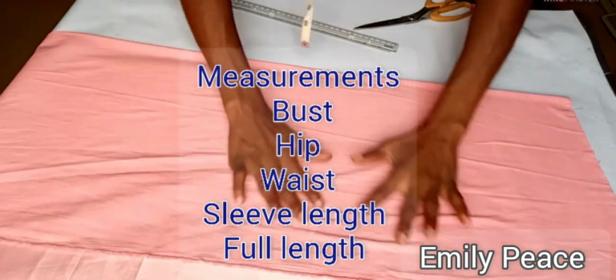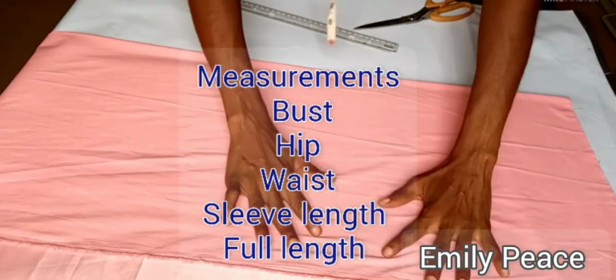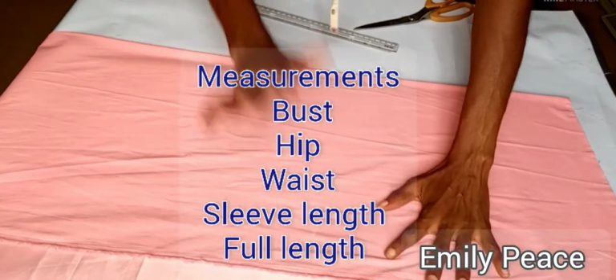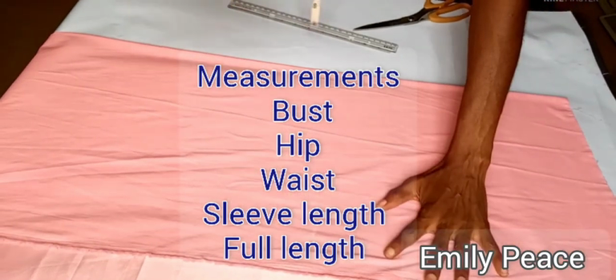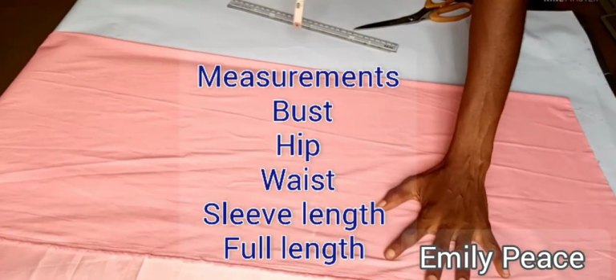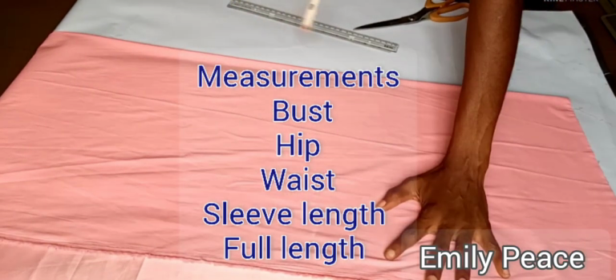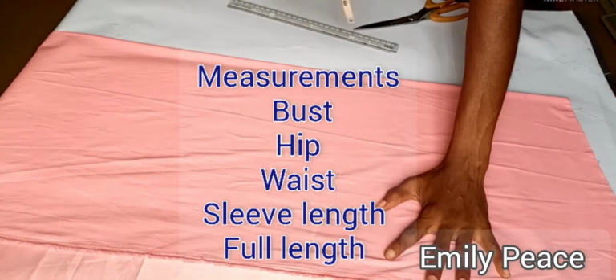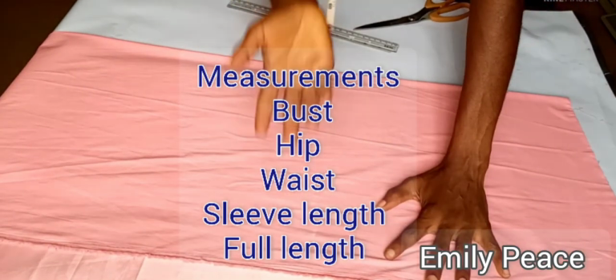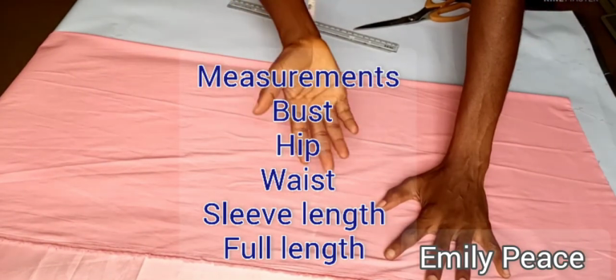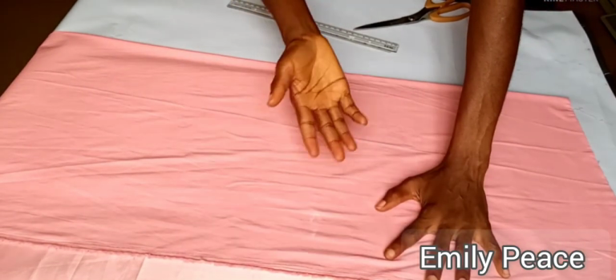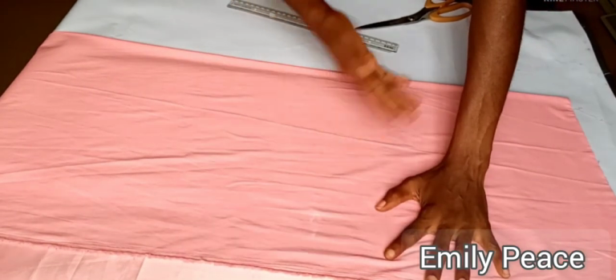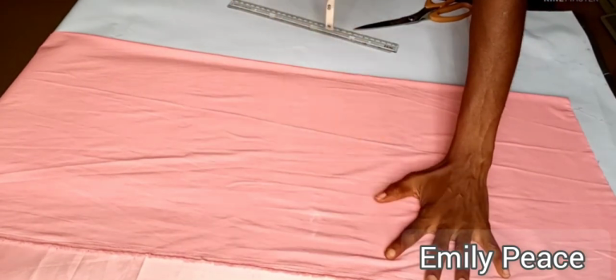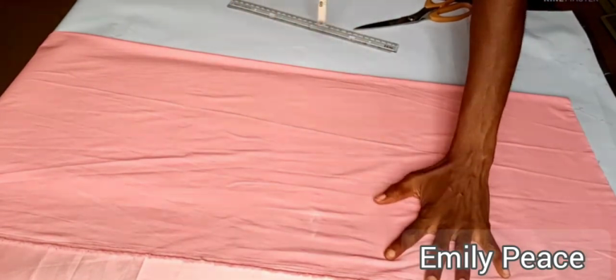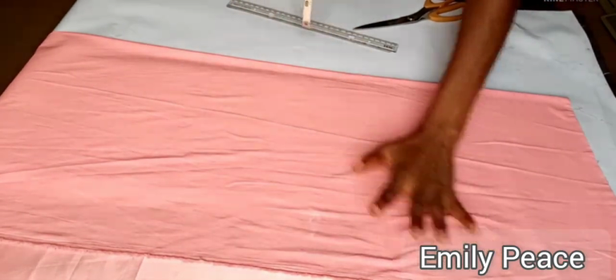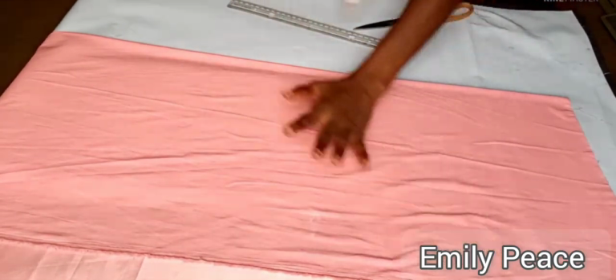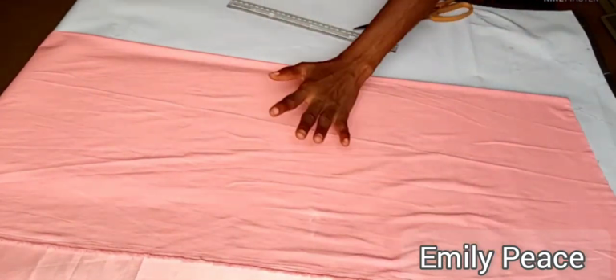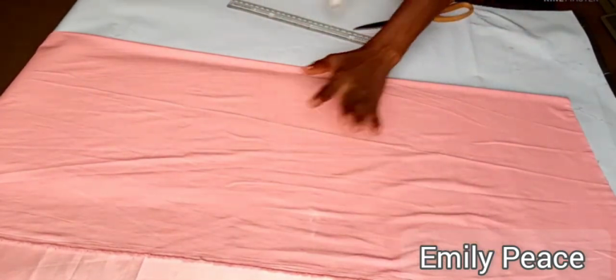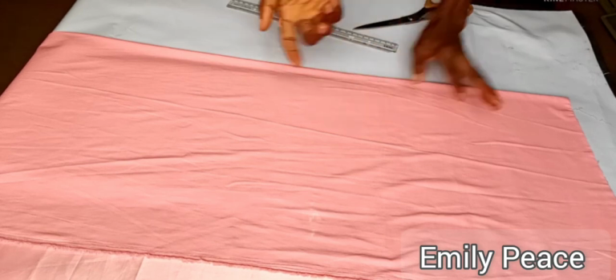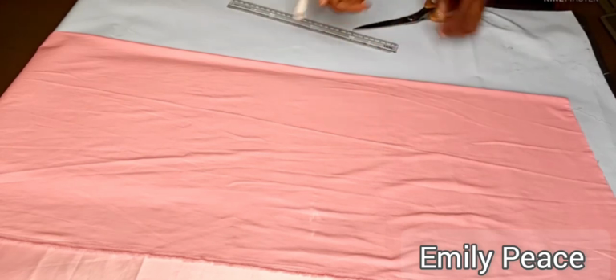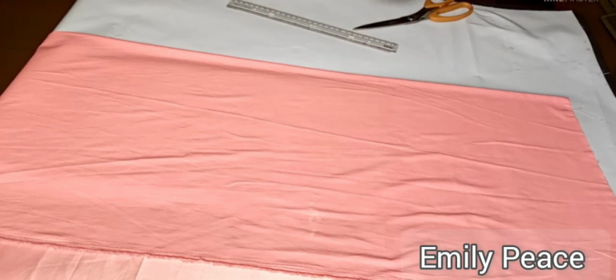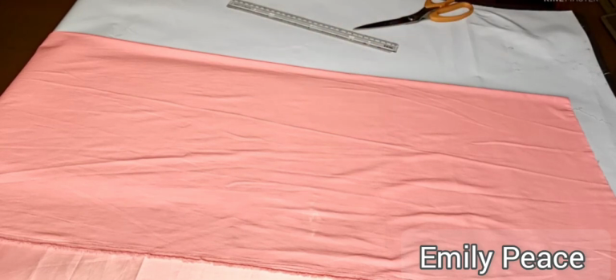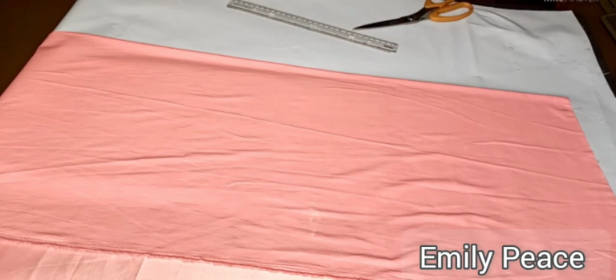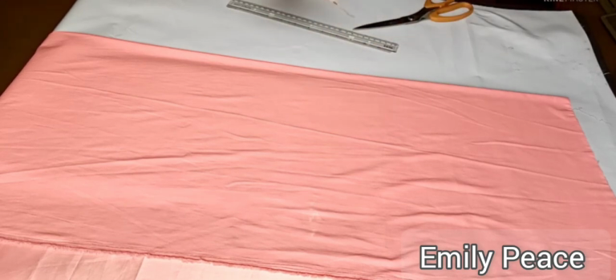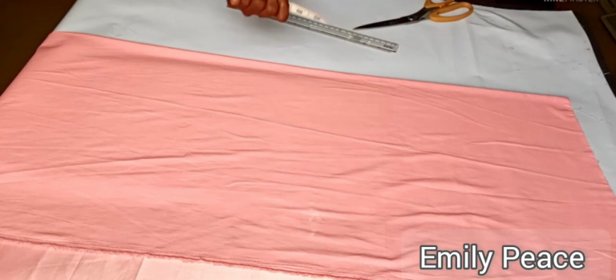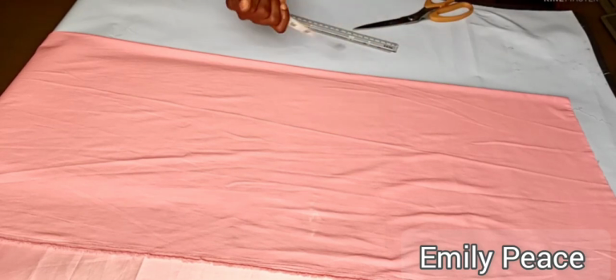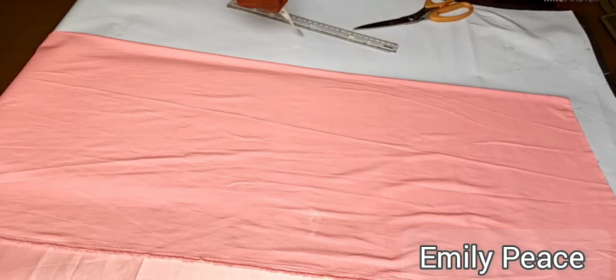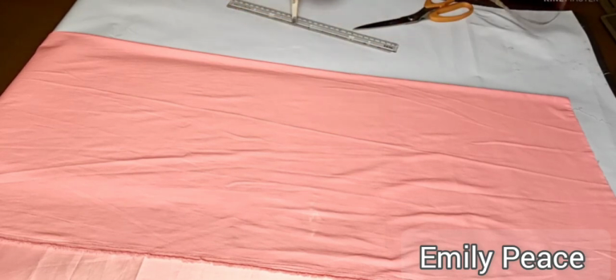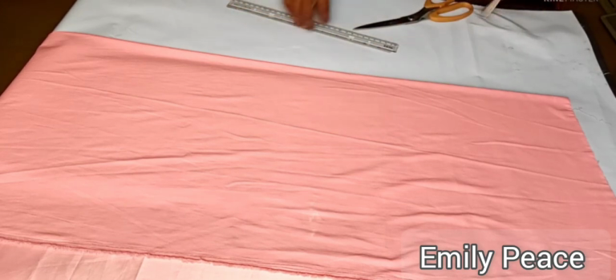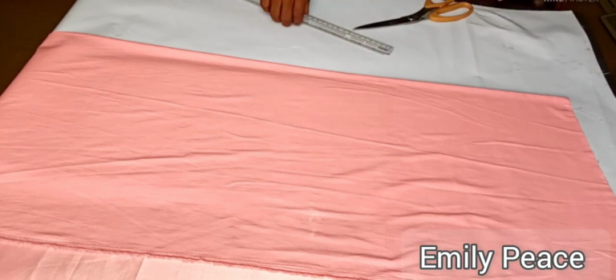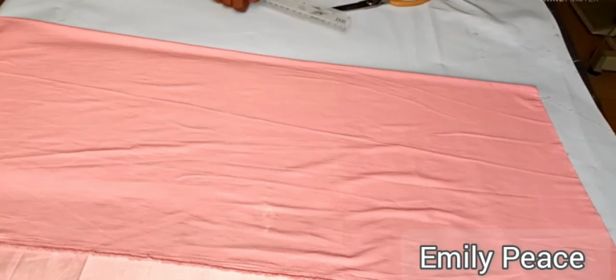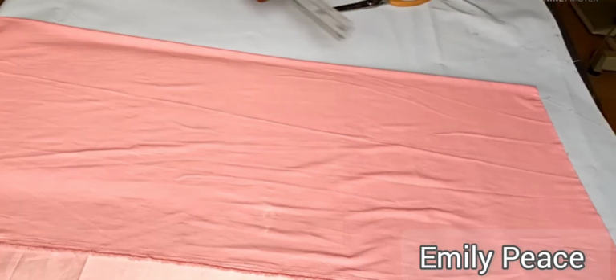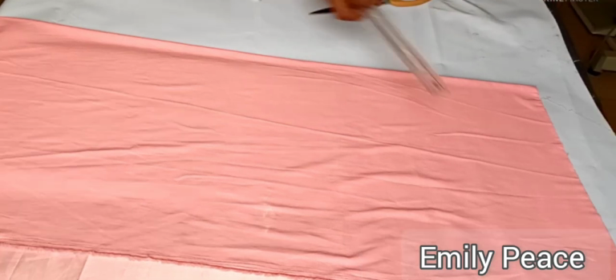Whichever one you want to call it, you are correct. This dress is going to be having pockets in front.